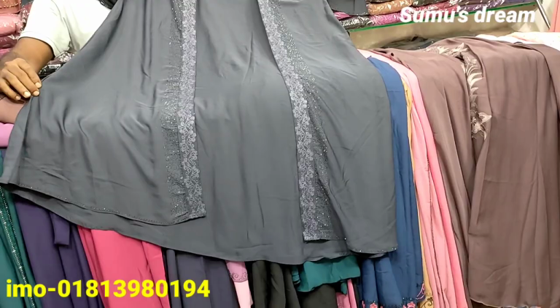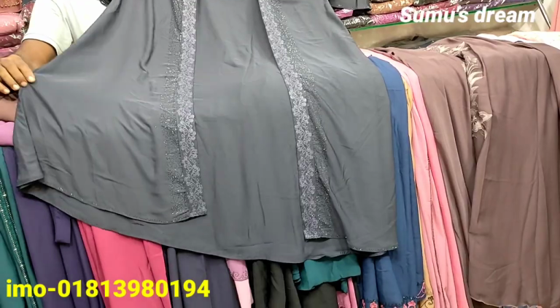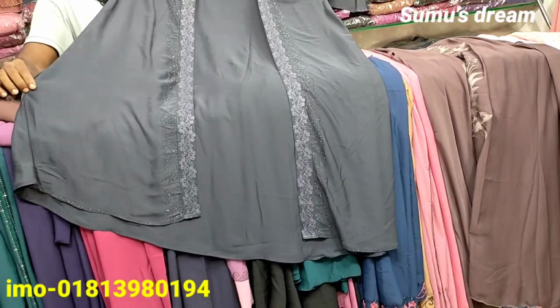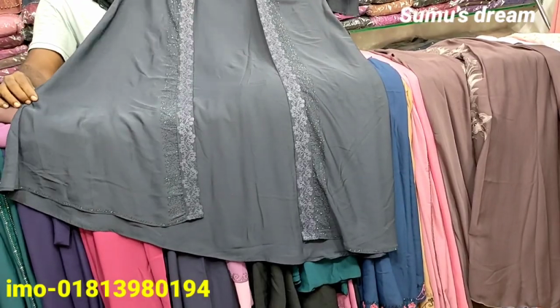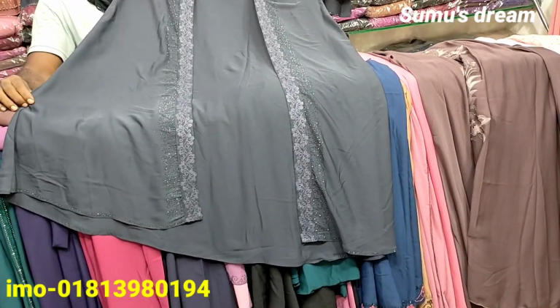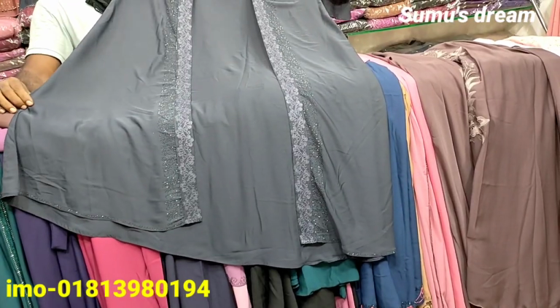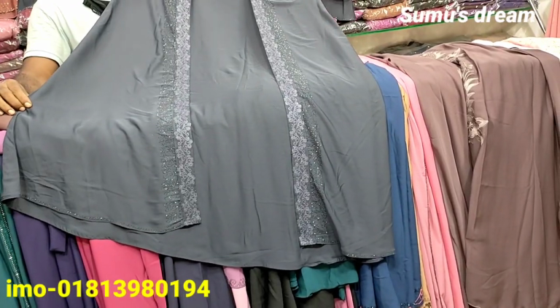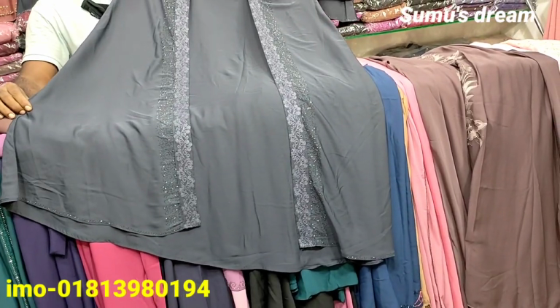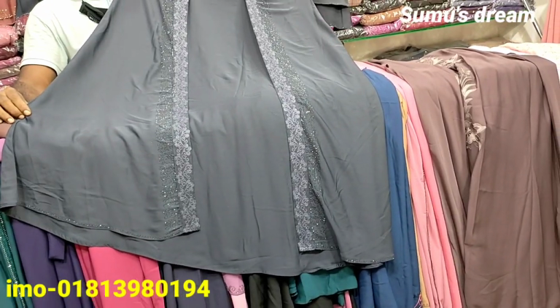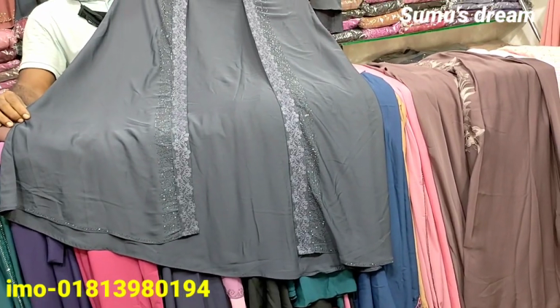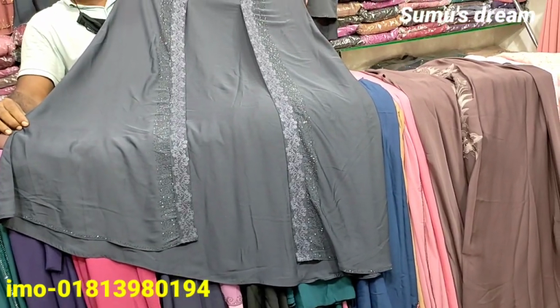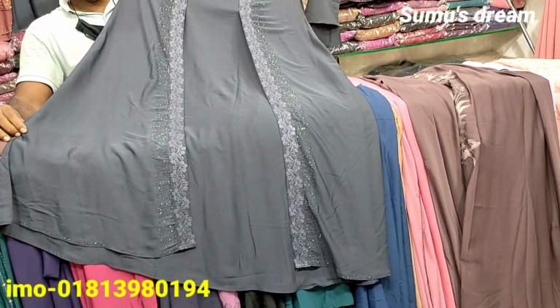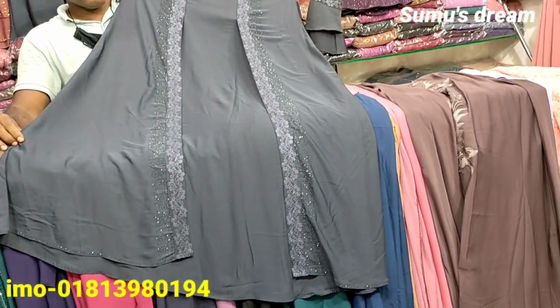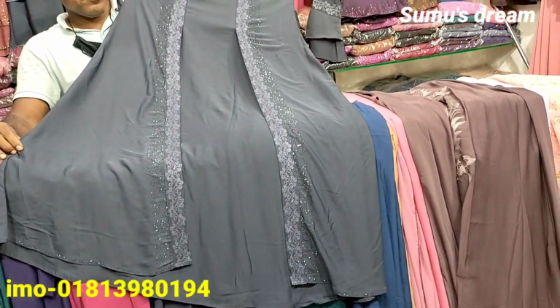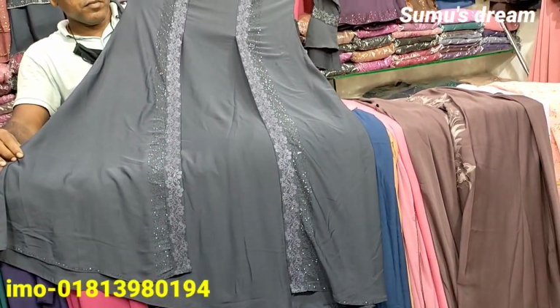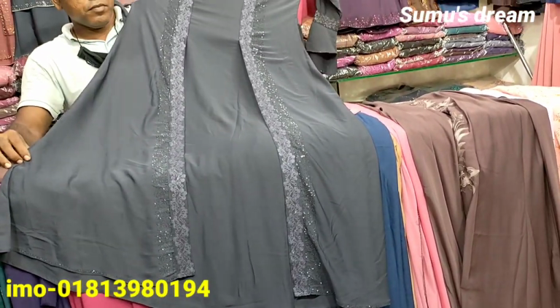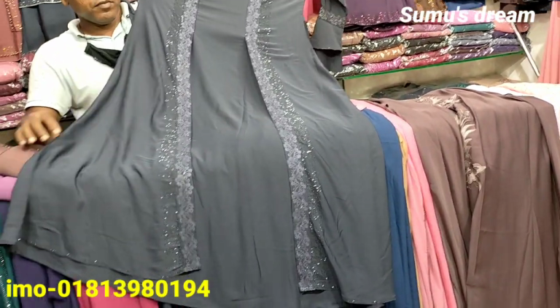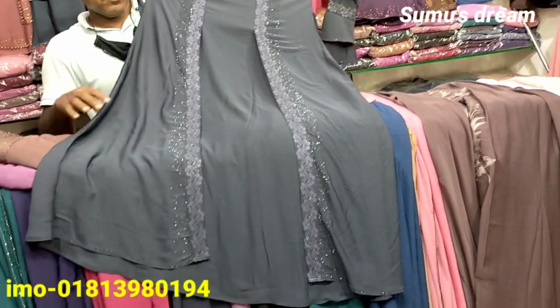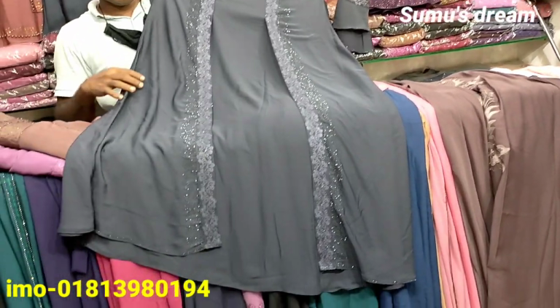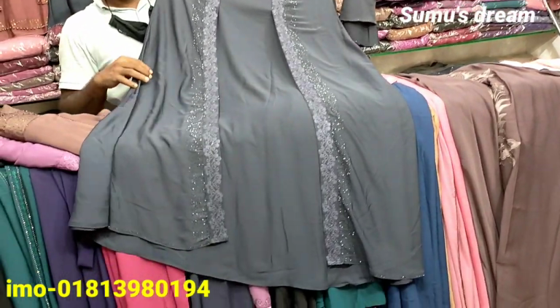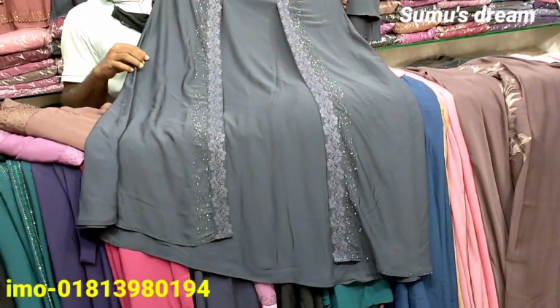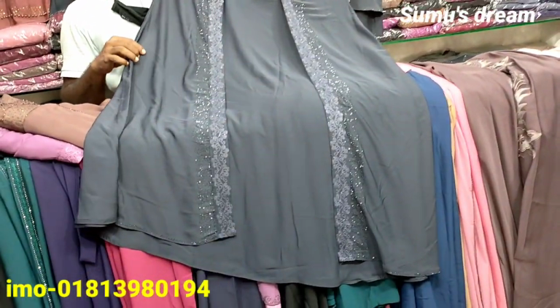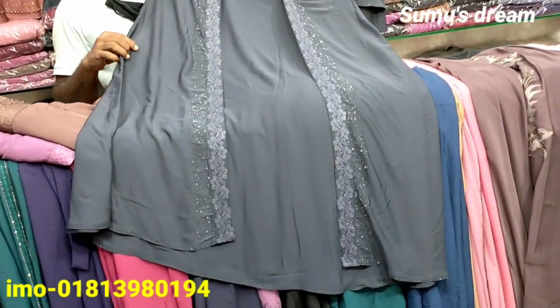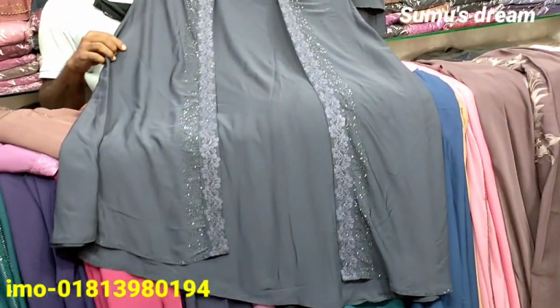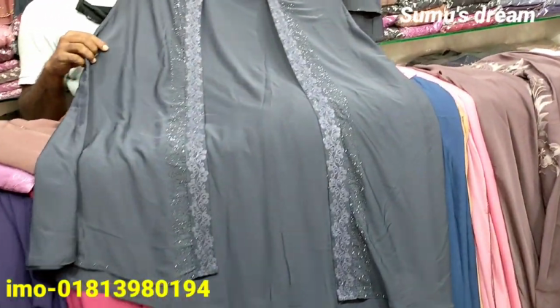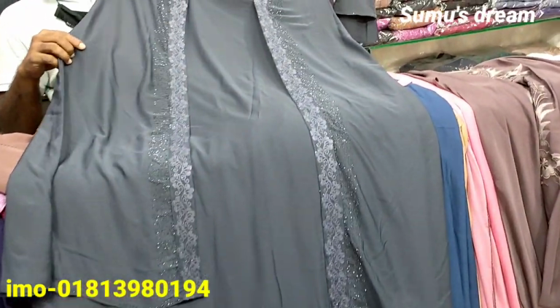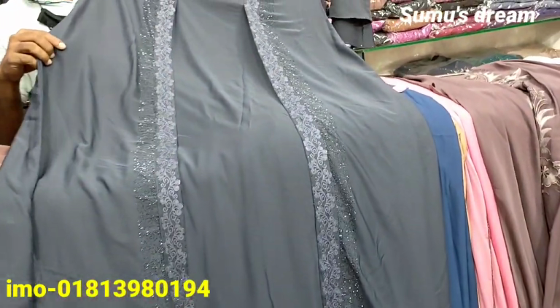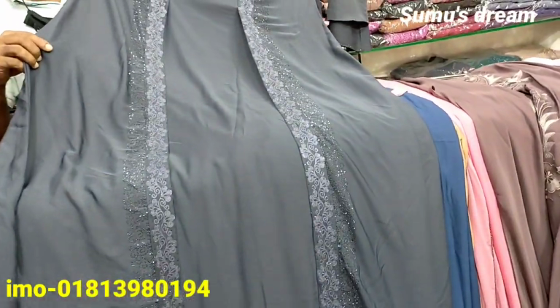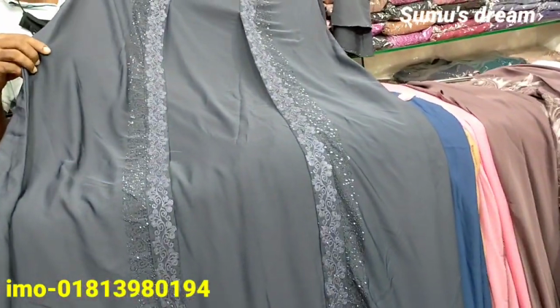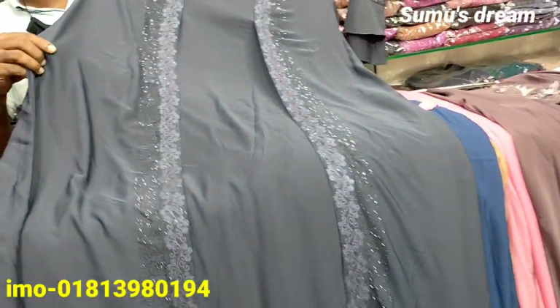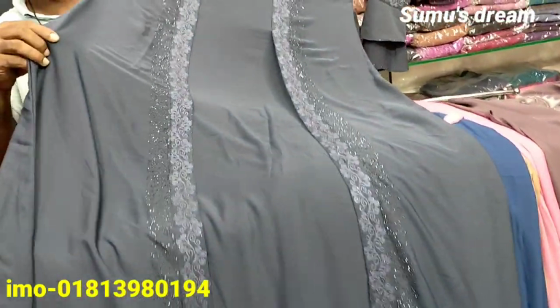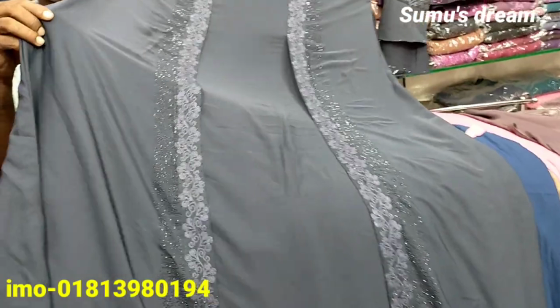This is a very beautiful collection, and it is an ash color. I have to take a look at the slip.